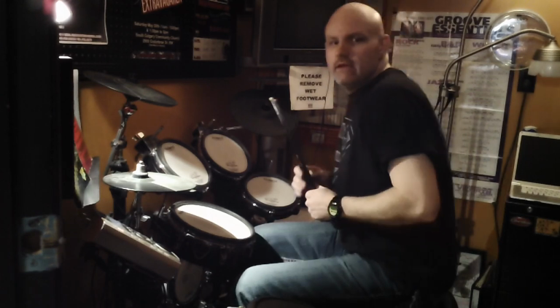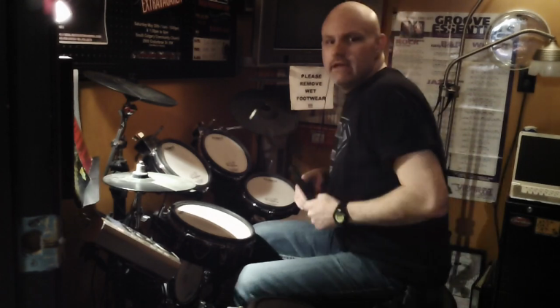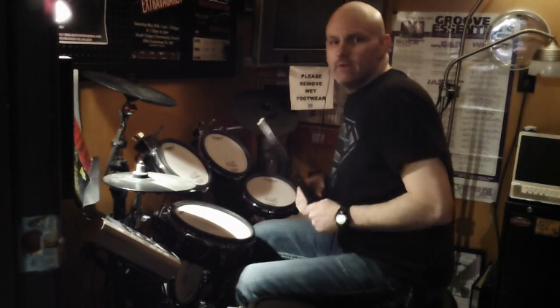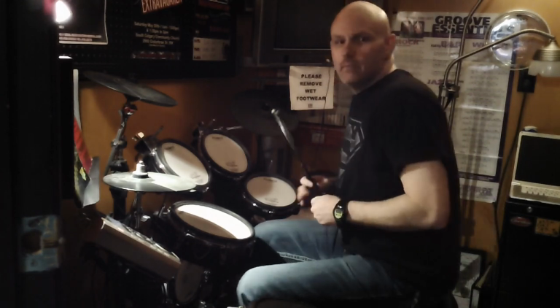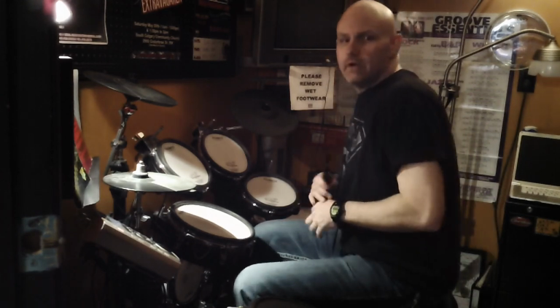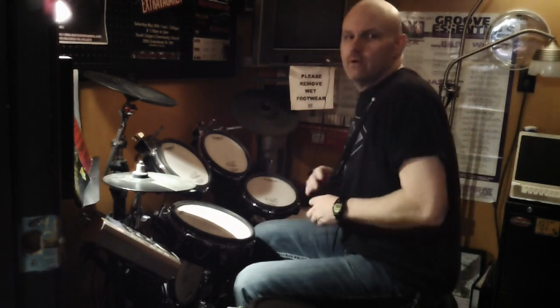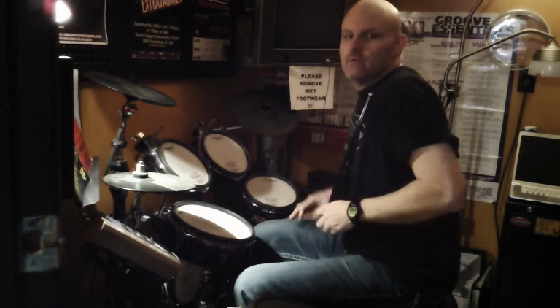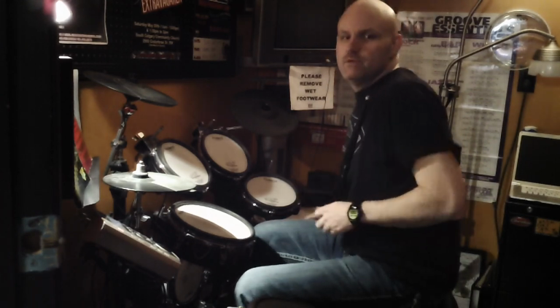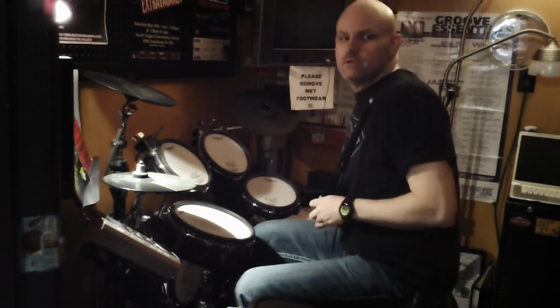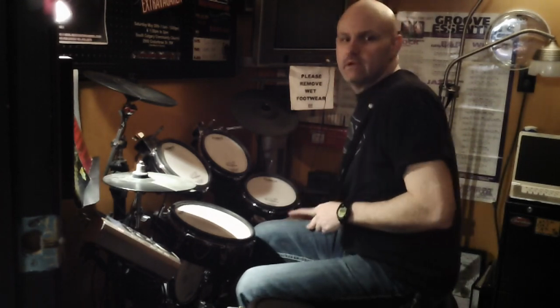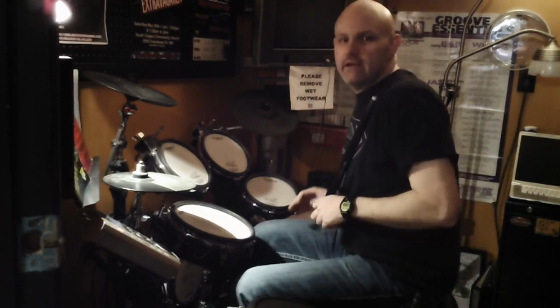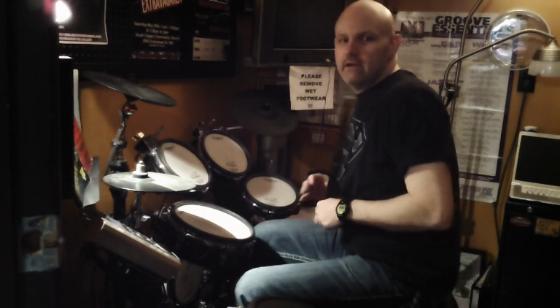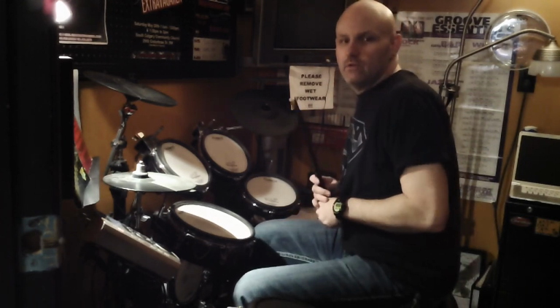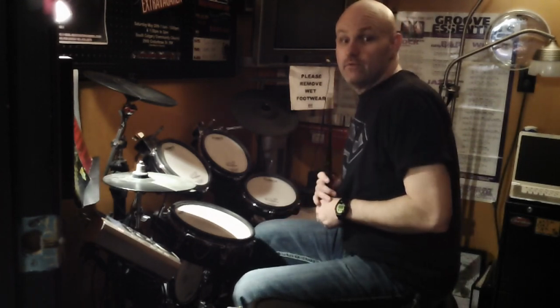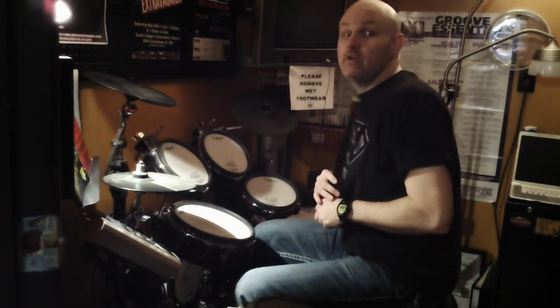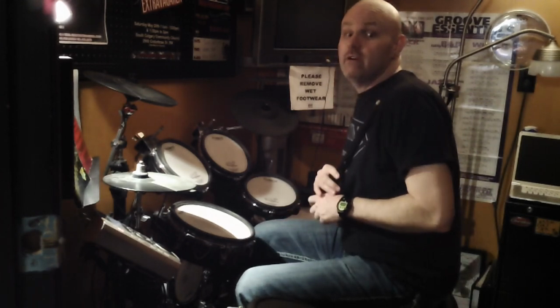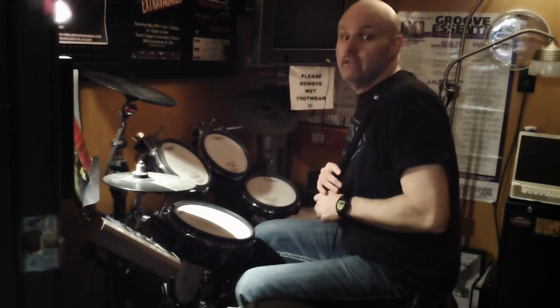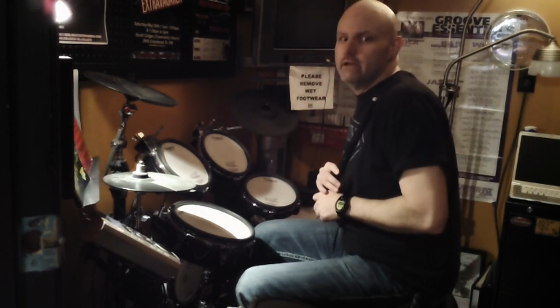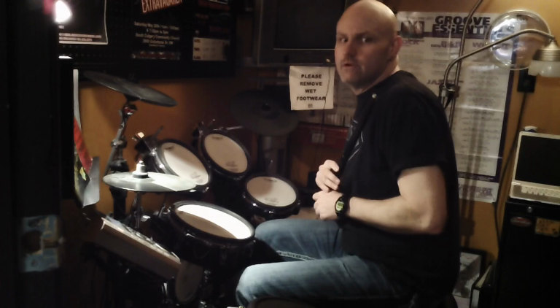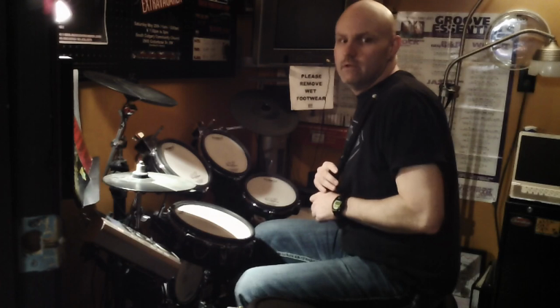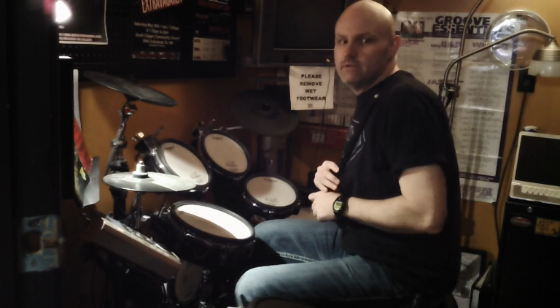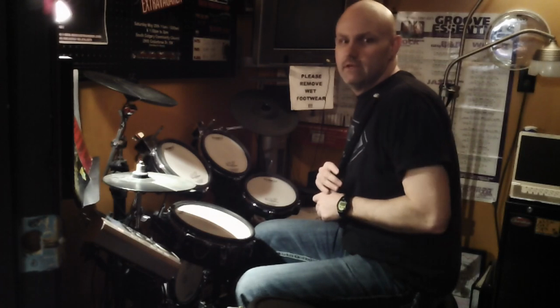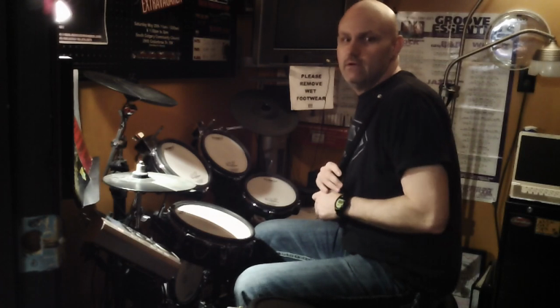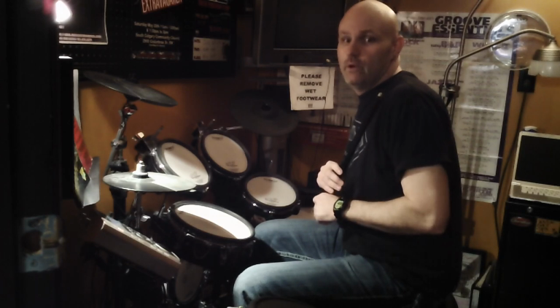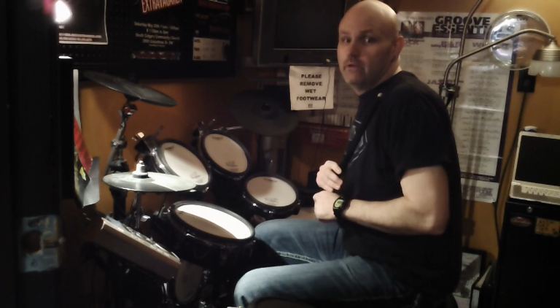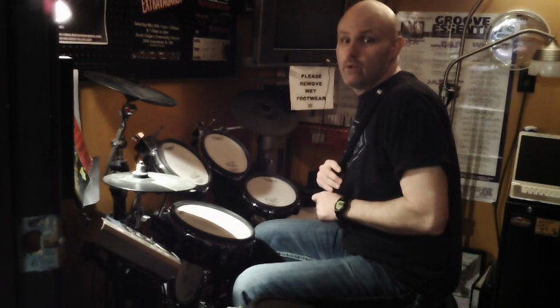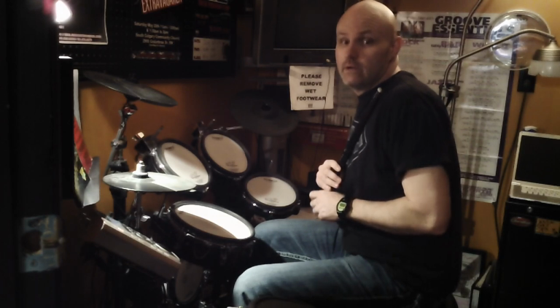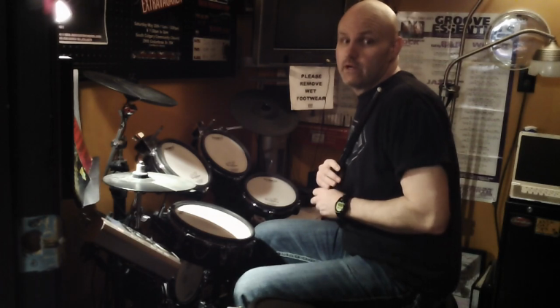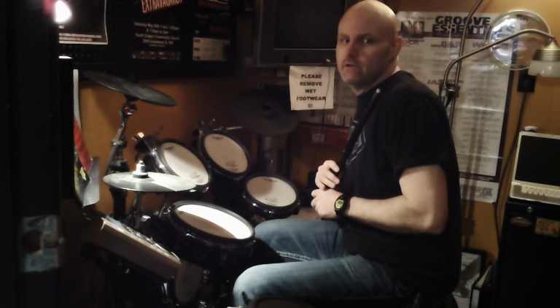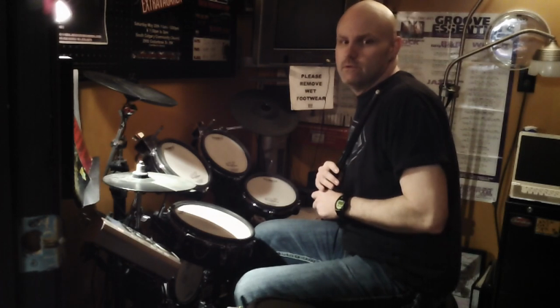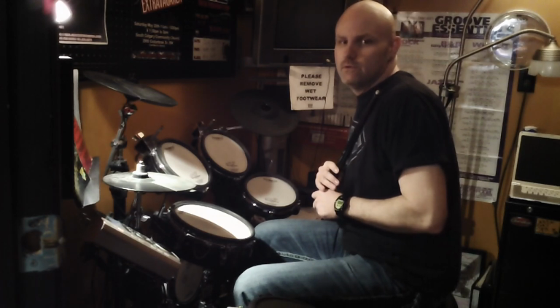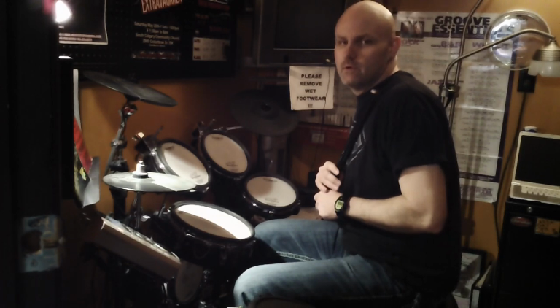Hey everyone, Brent Gerlitz from Music Centre Canada here with a free online drum lesson to get you going in the right direction as a new drummer.